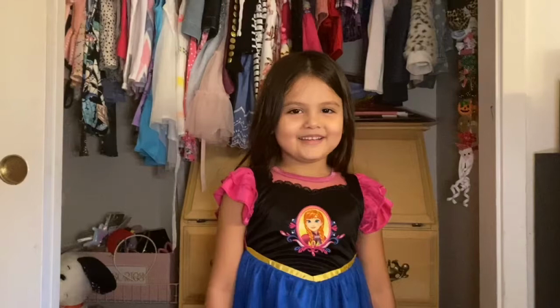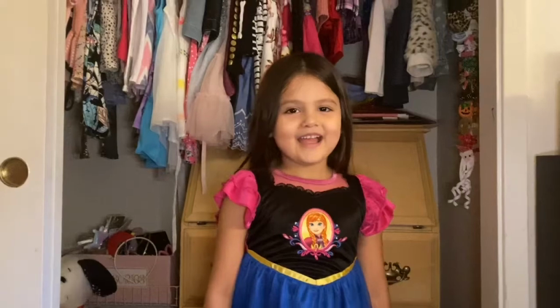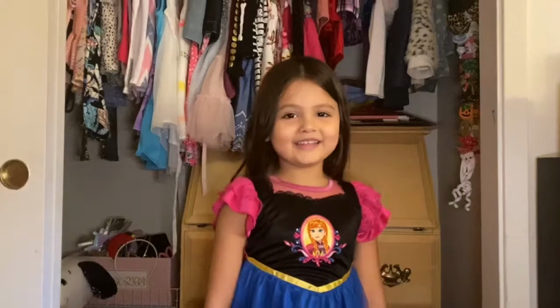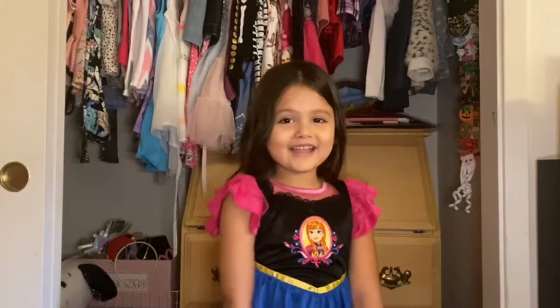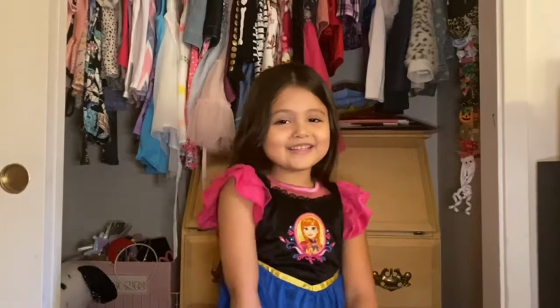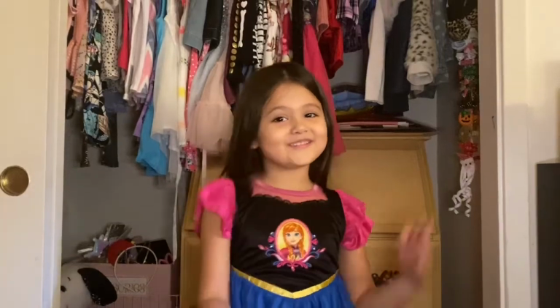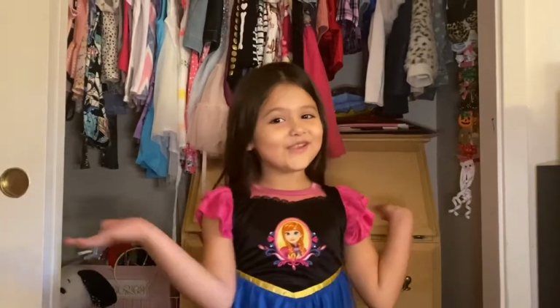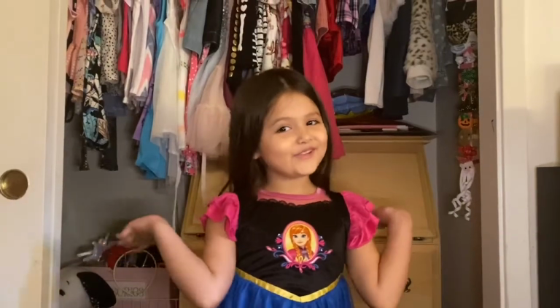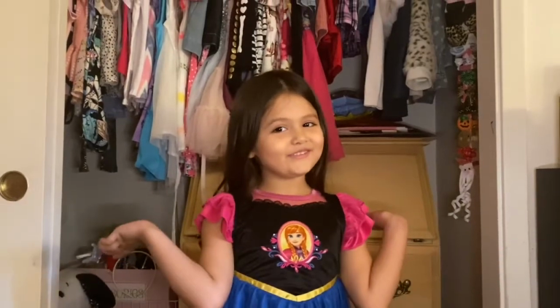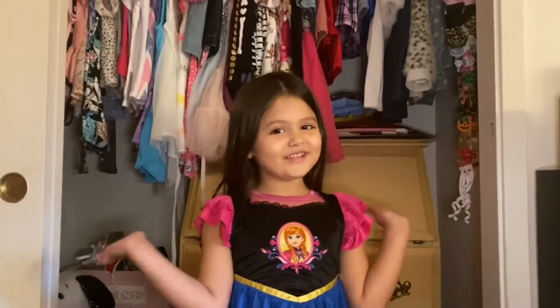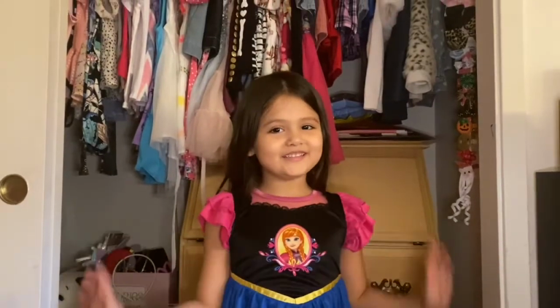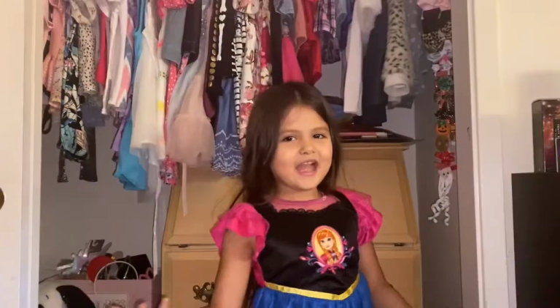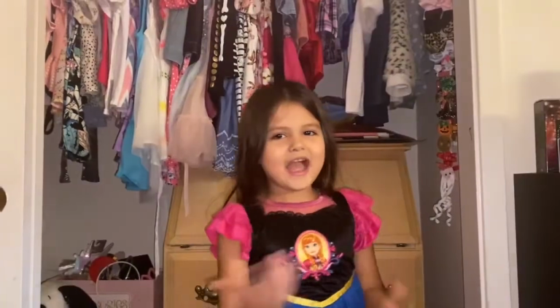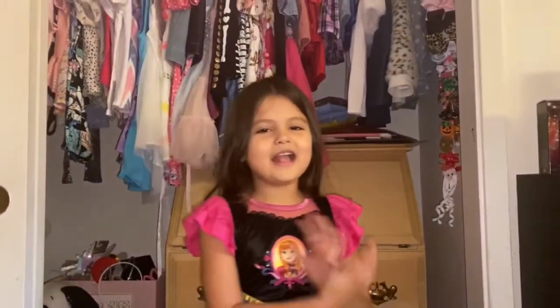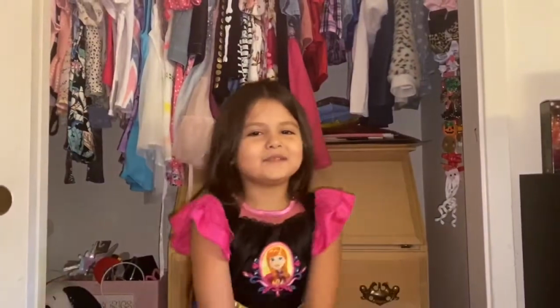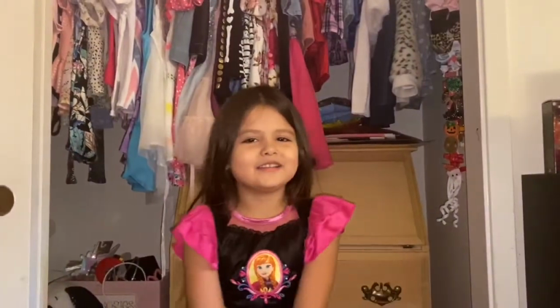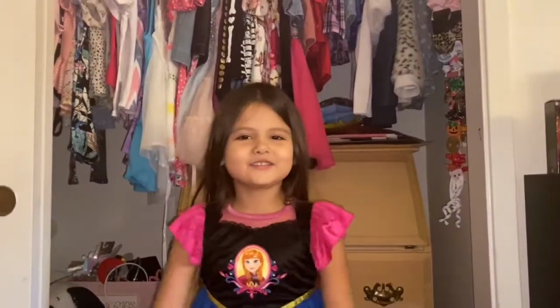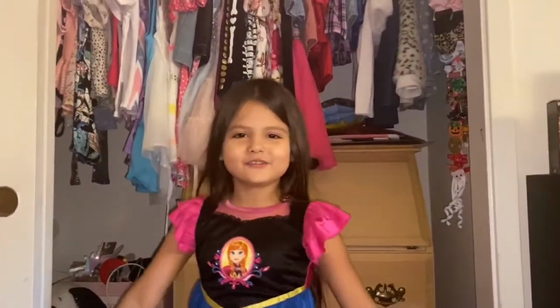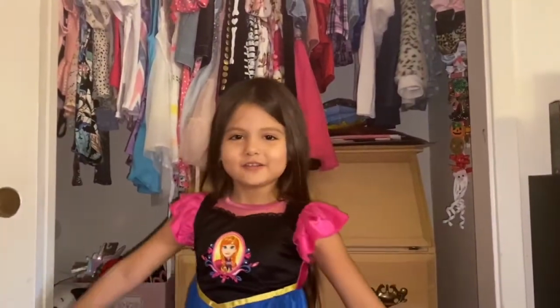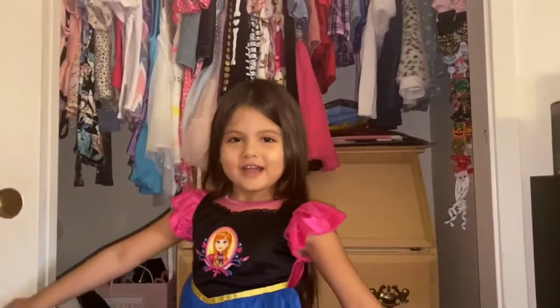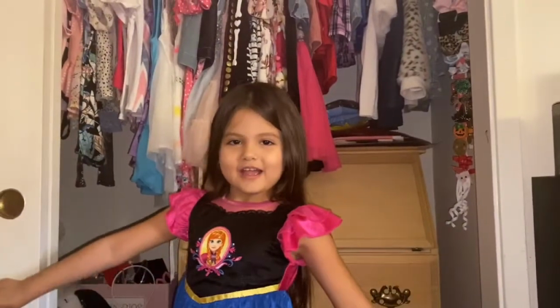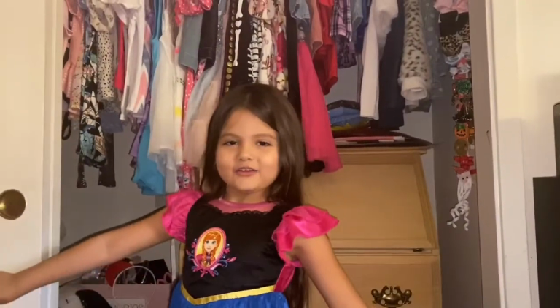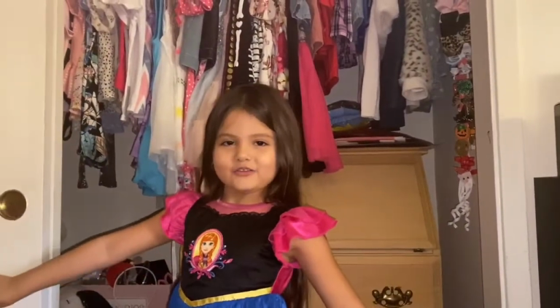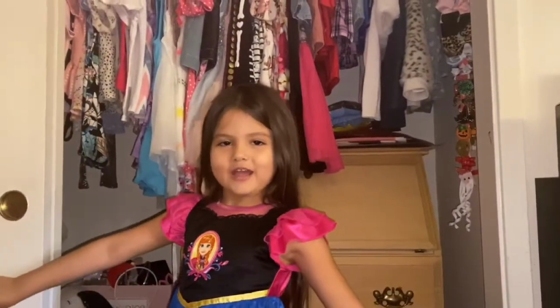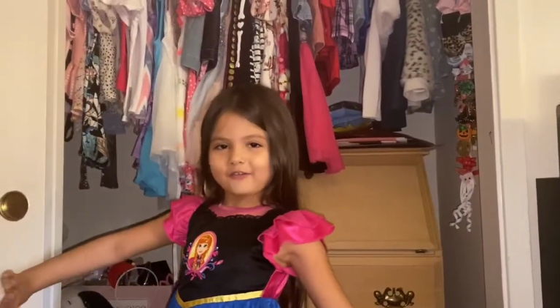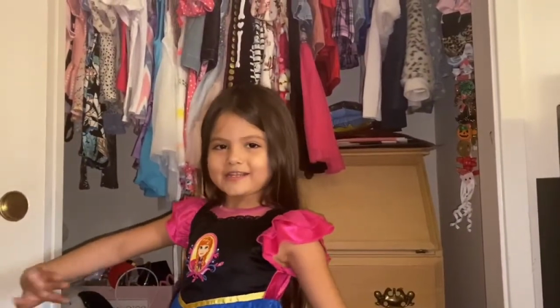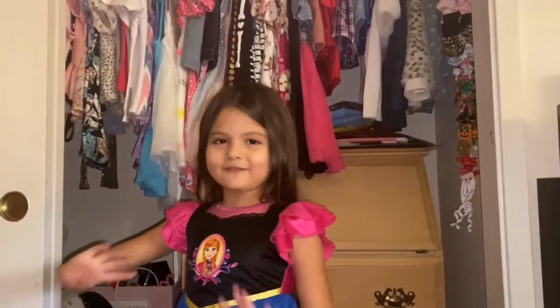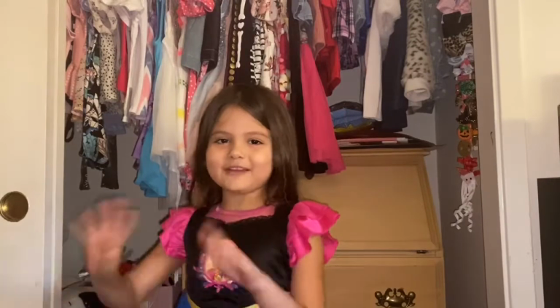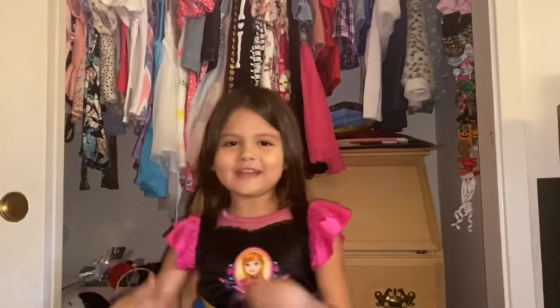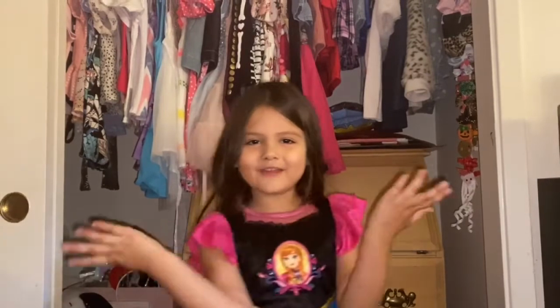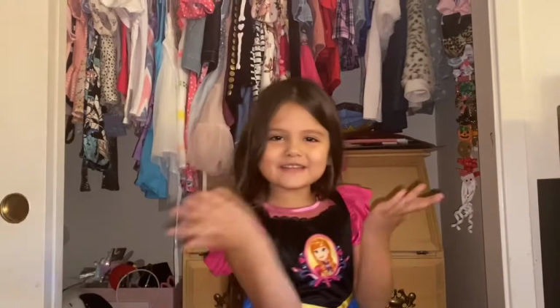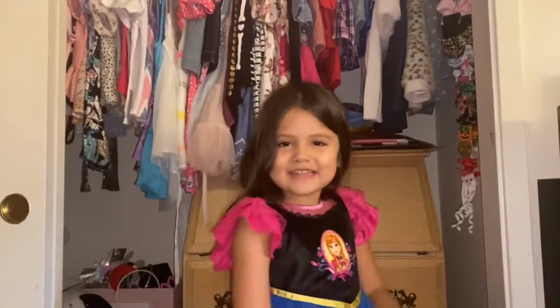Hi guys, it's me Vivian. I'm going to show you how I get ready every day.